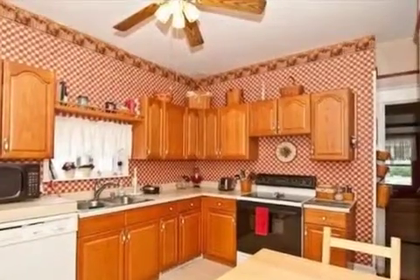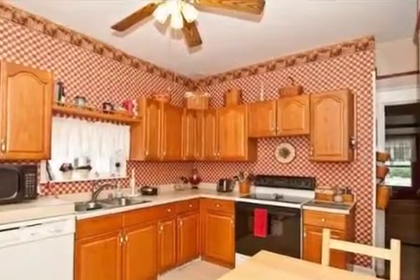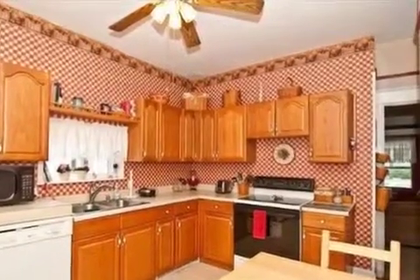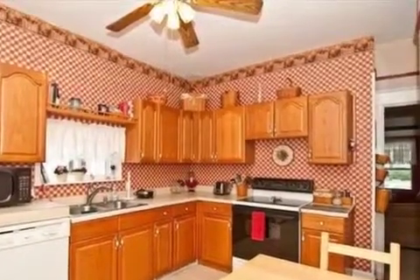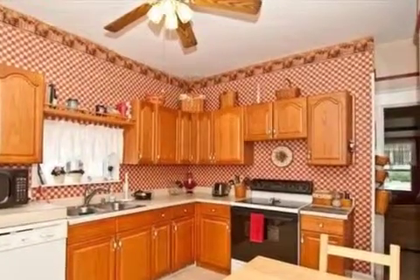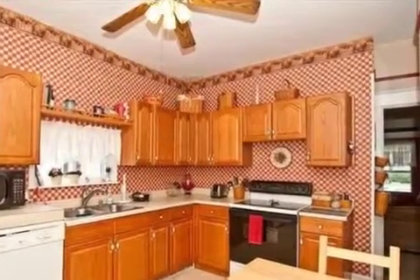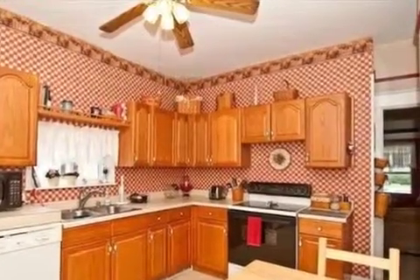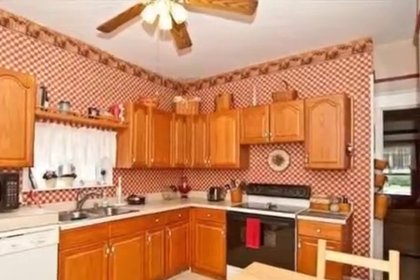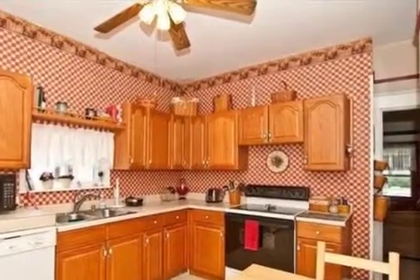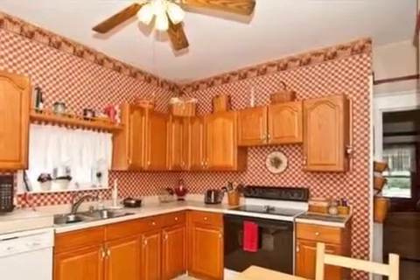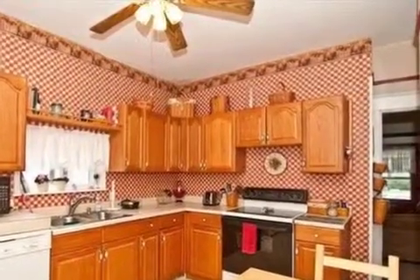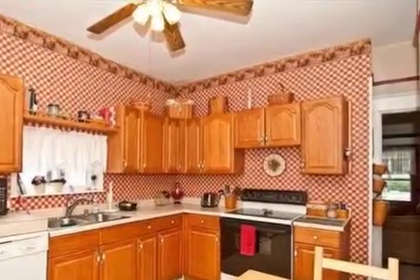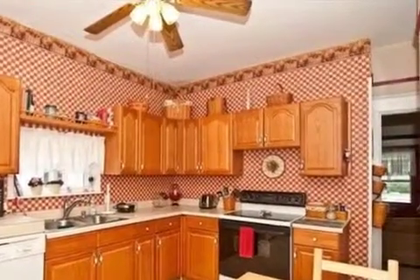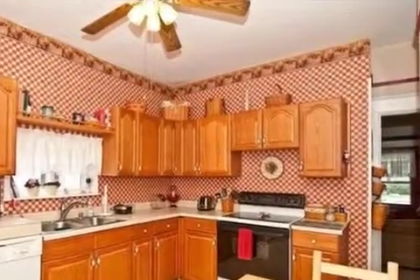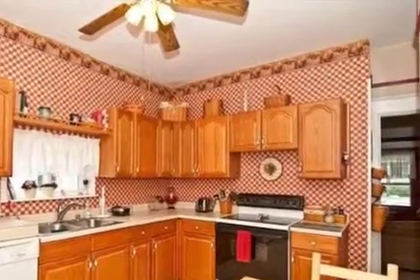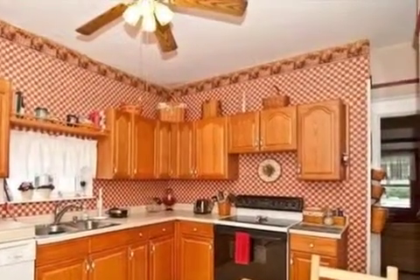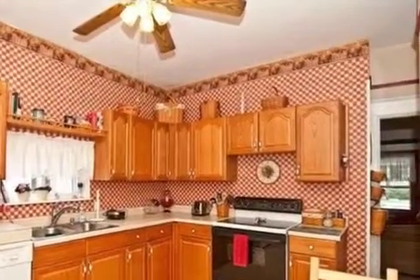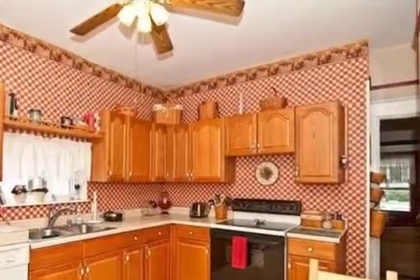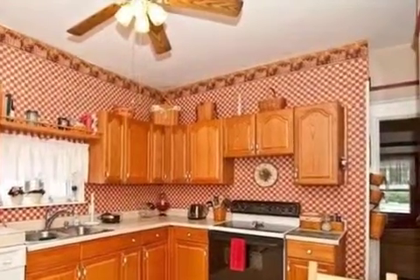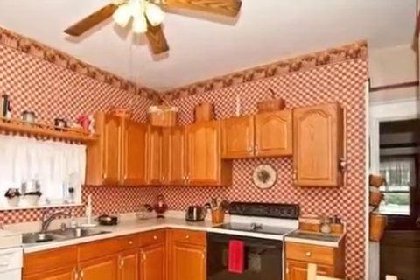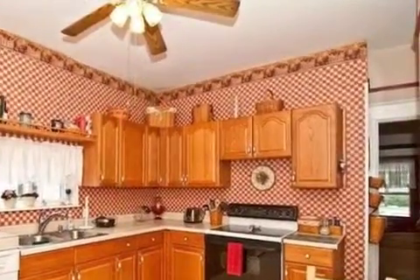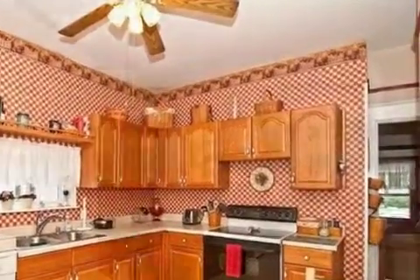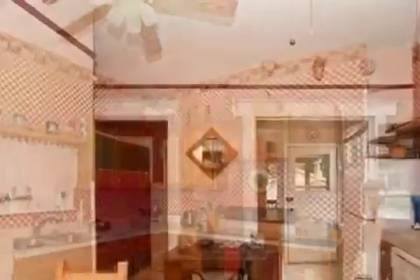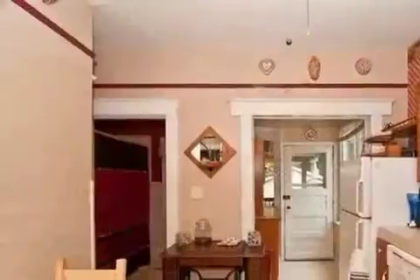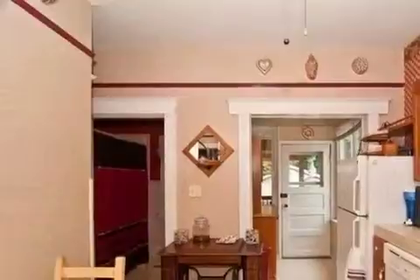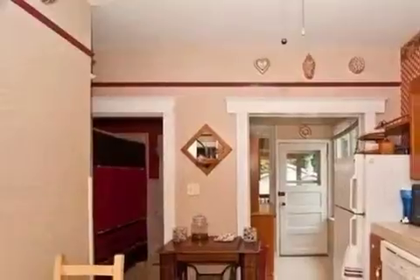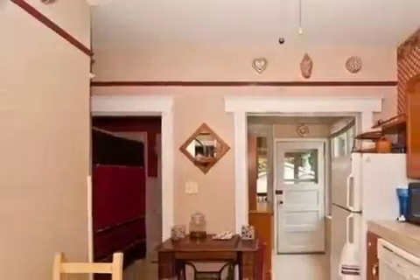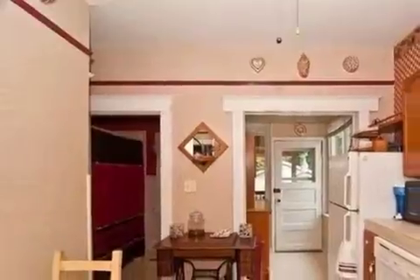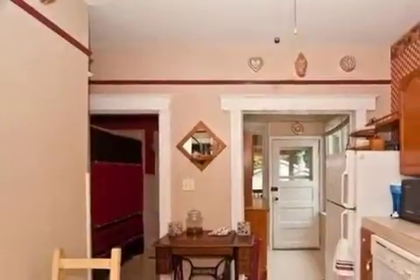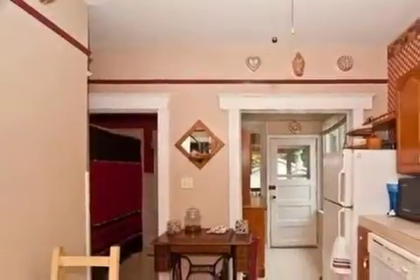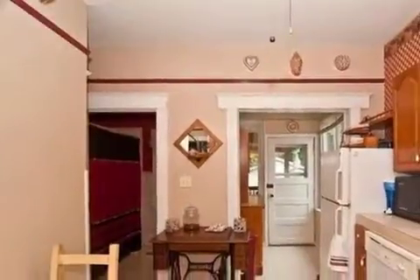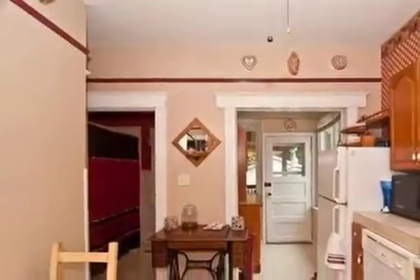On the outside, this property features a fenced yard and a deck.